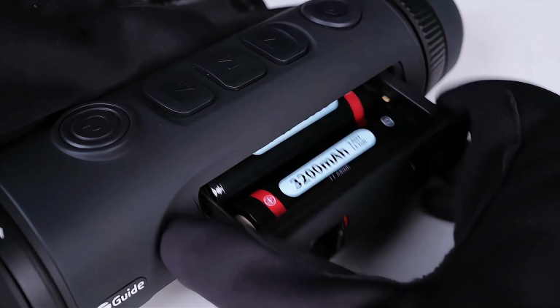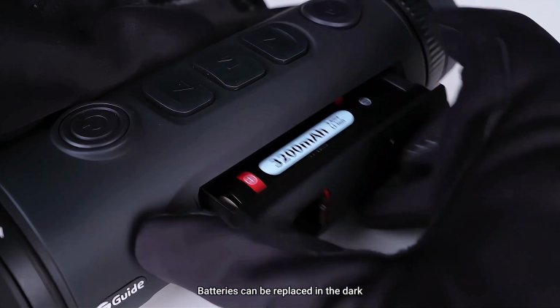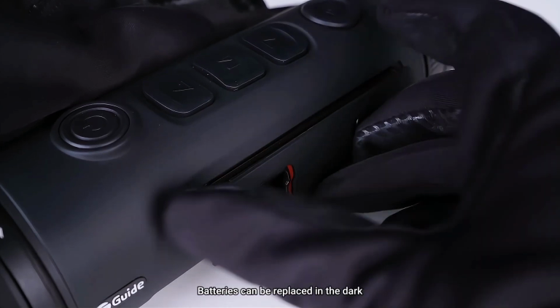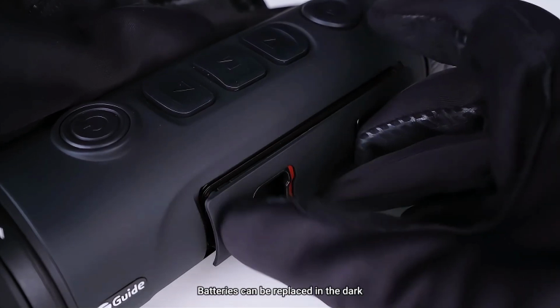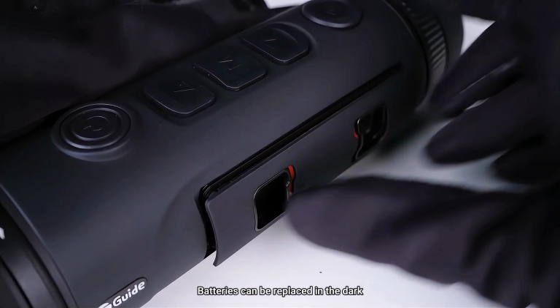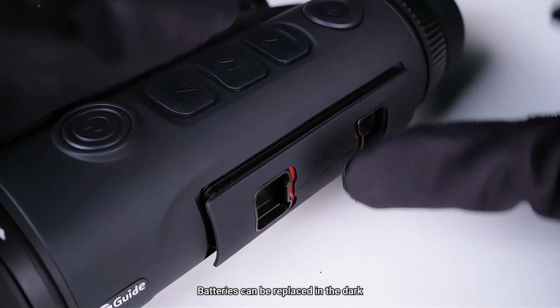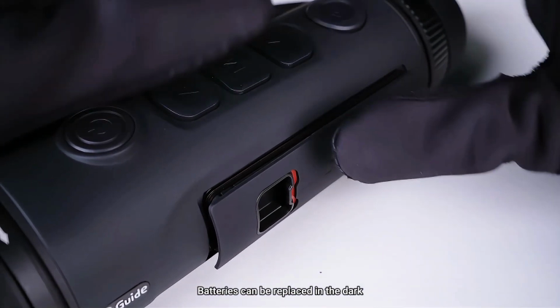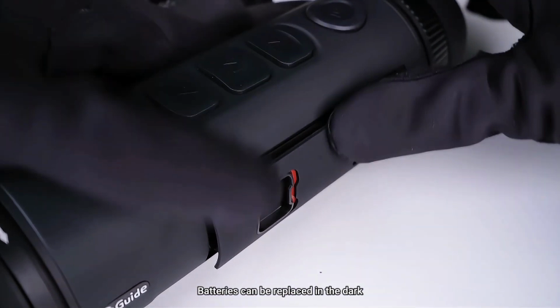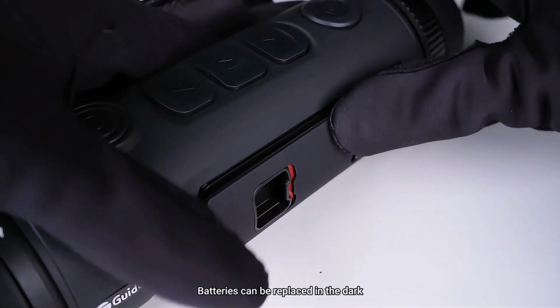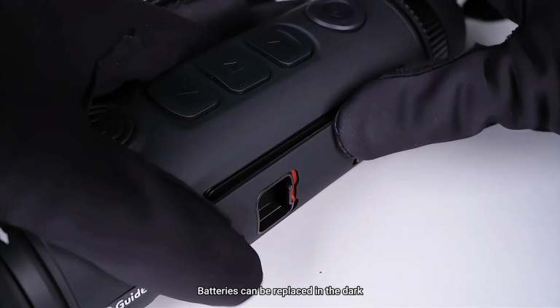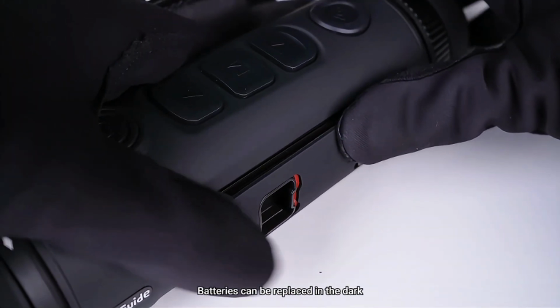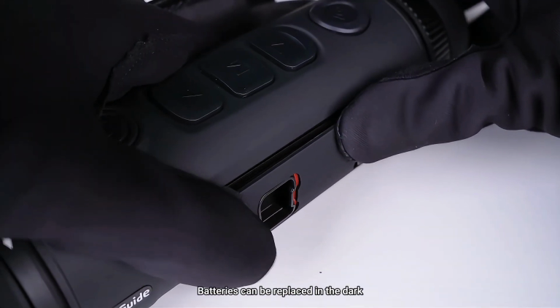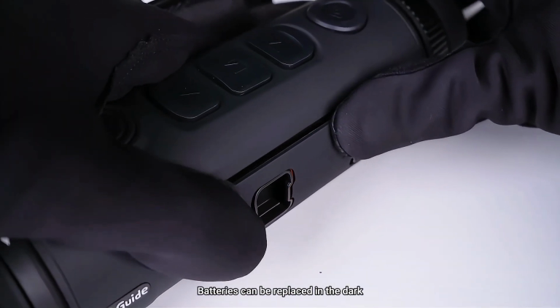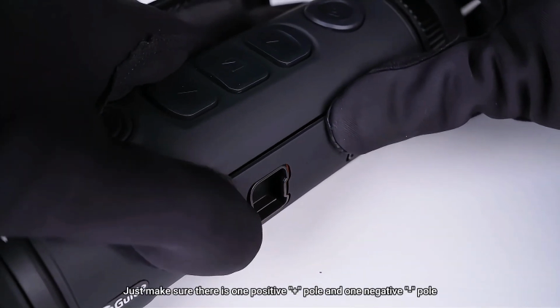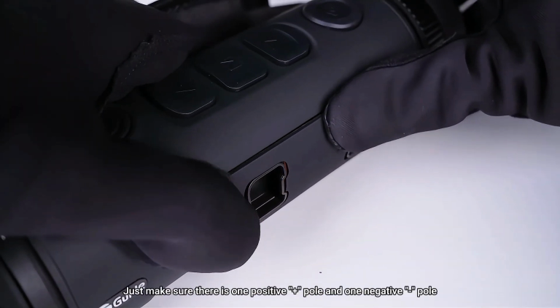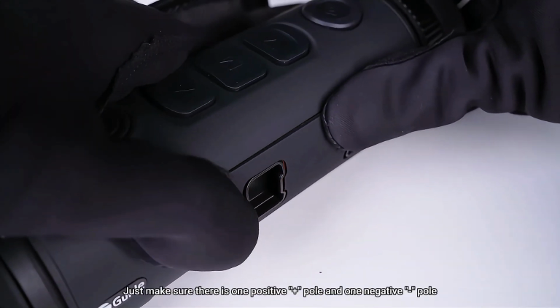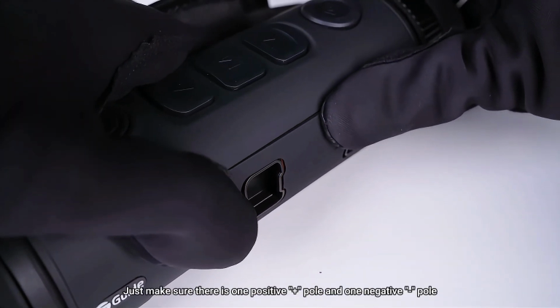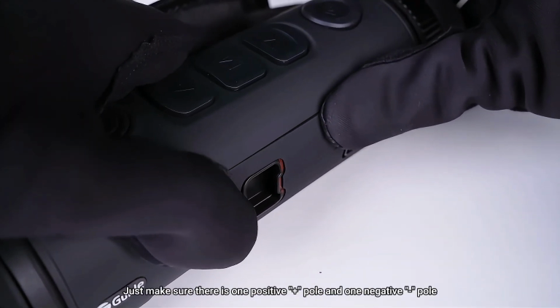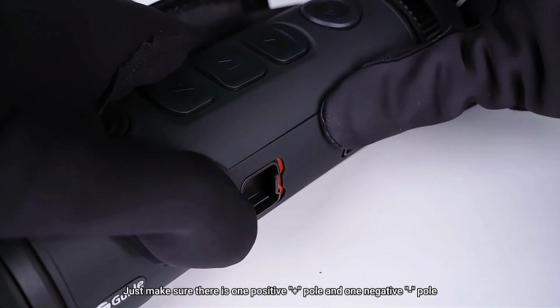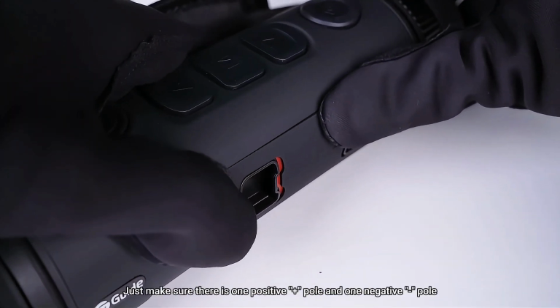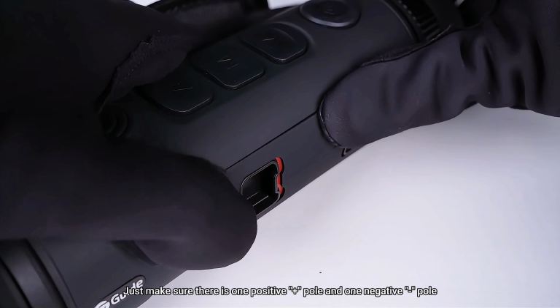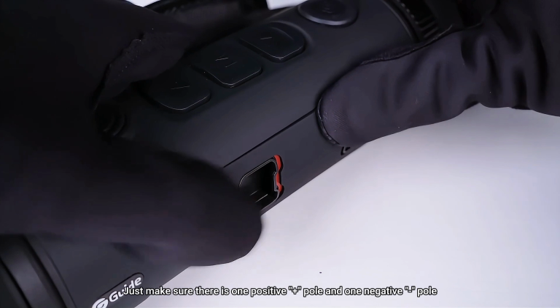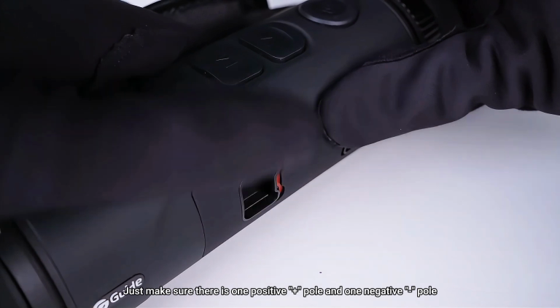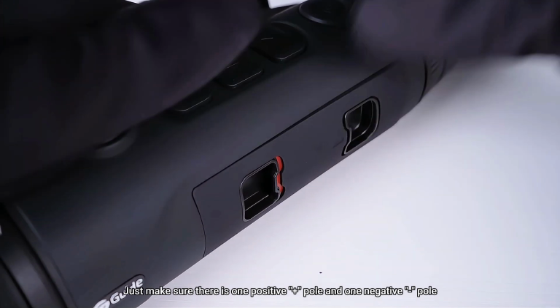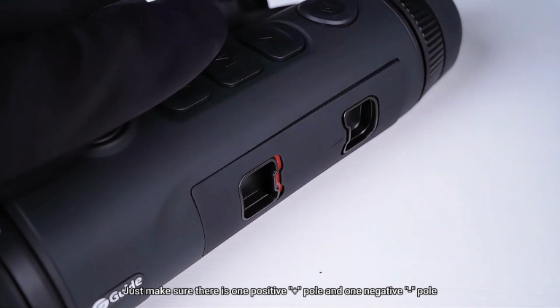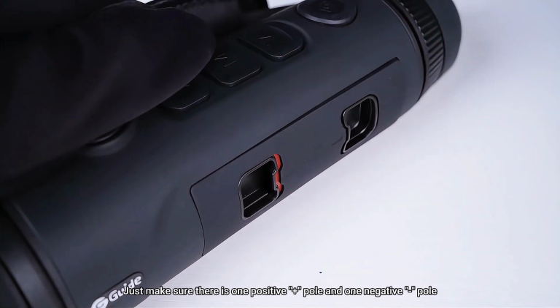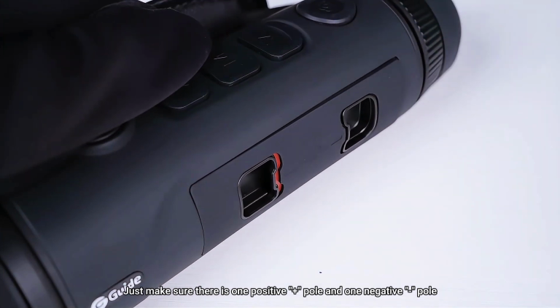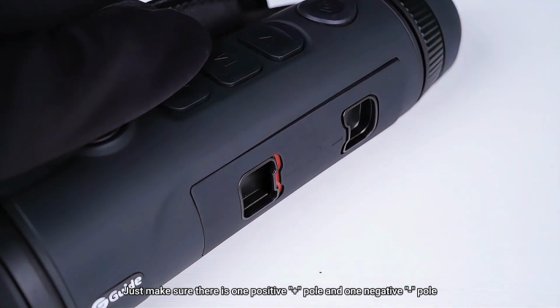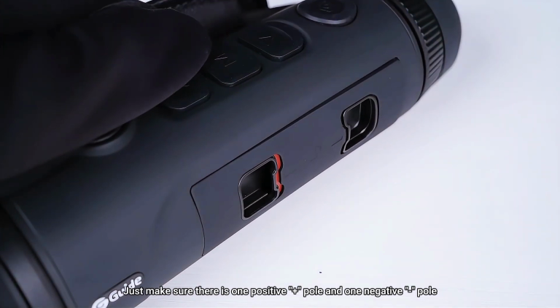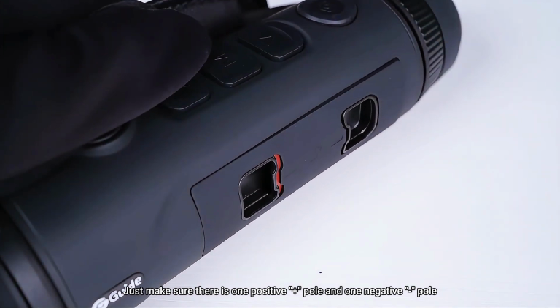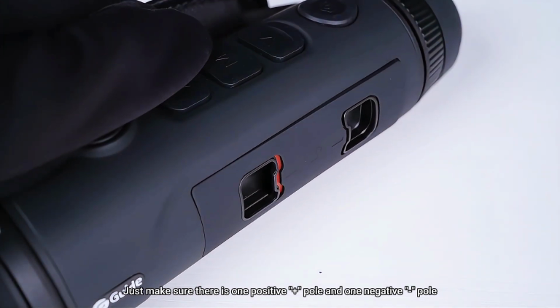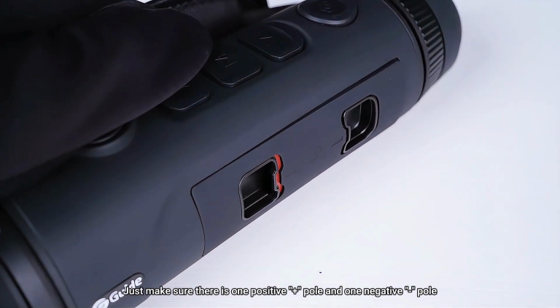Batteries can be replaced in the dark — just make sure there is one positive pole and one negative pole.